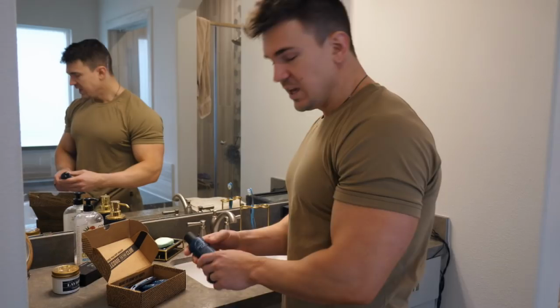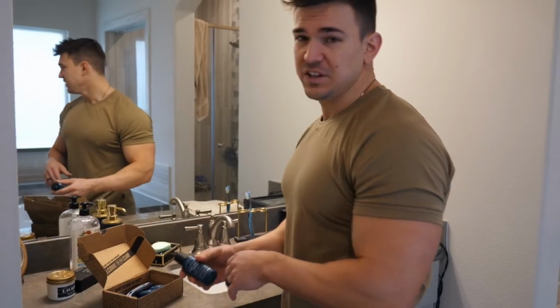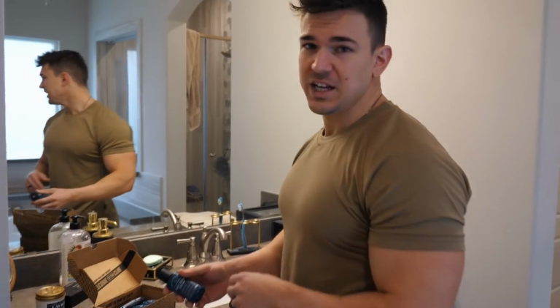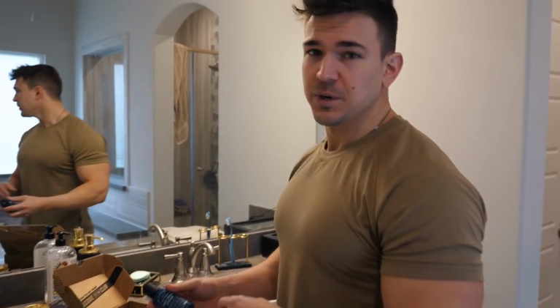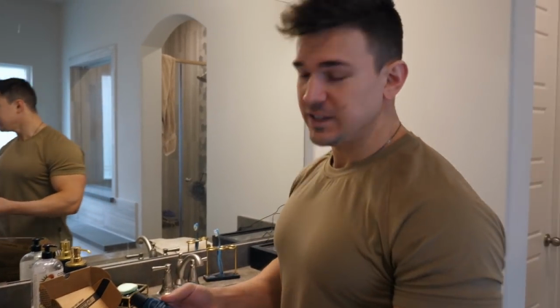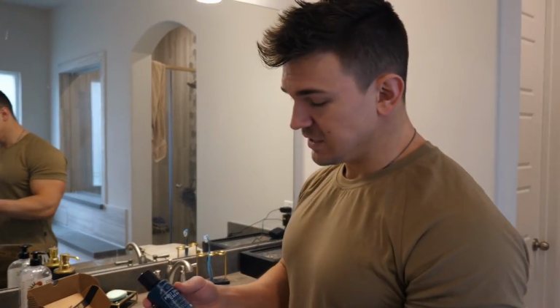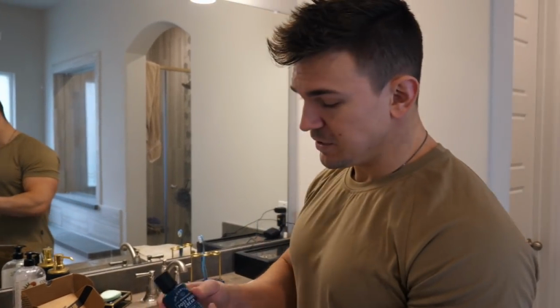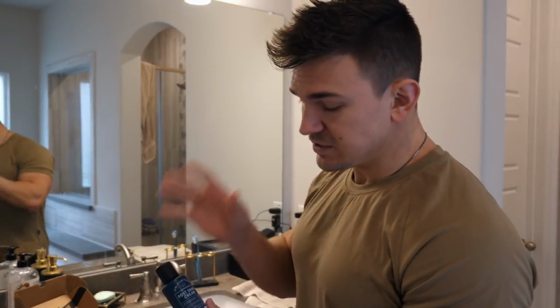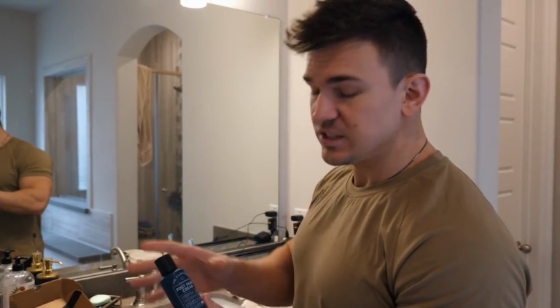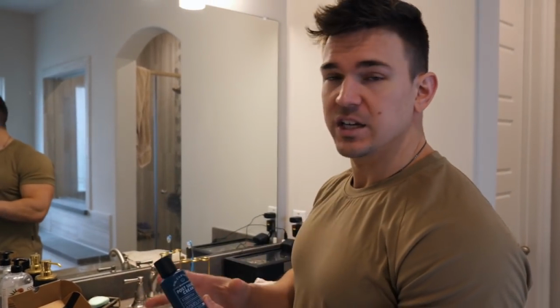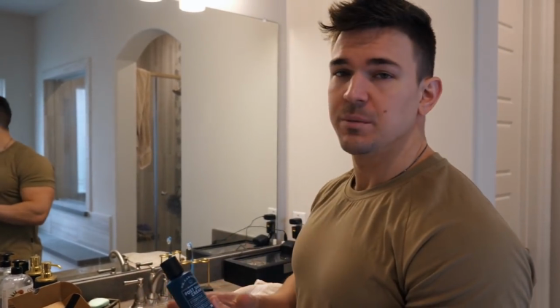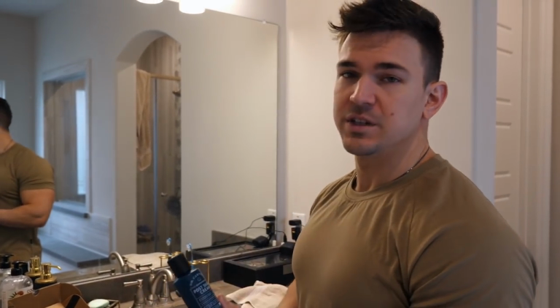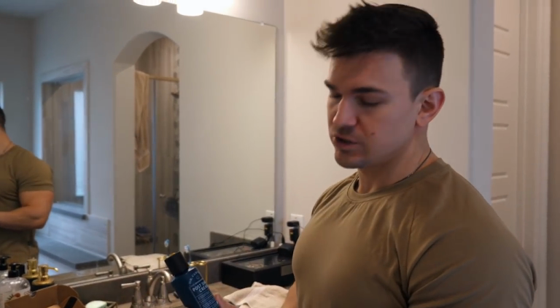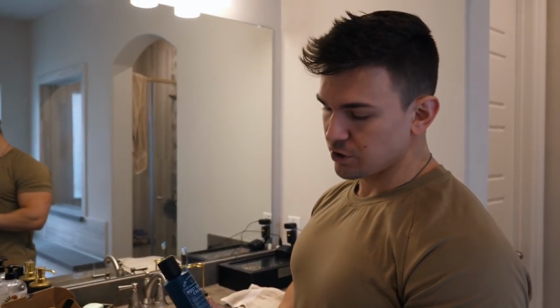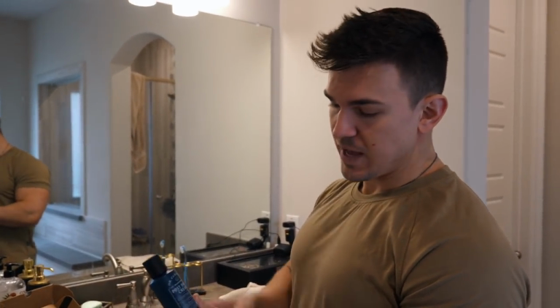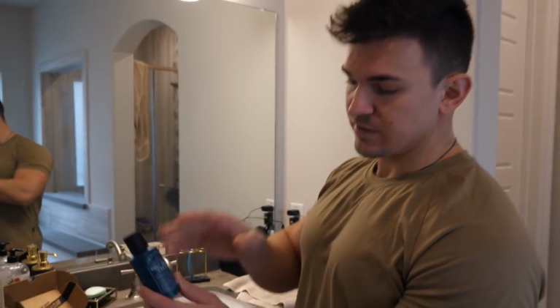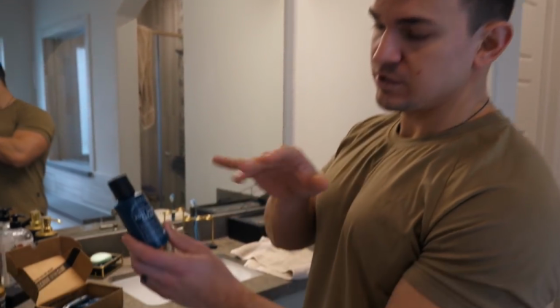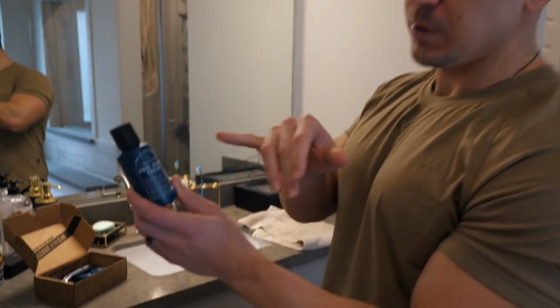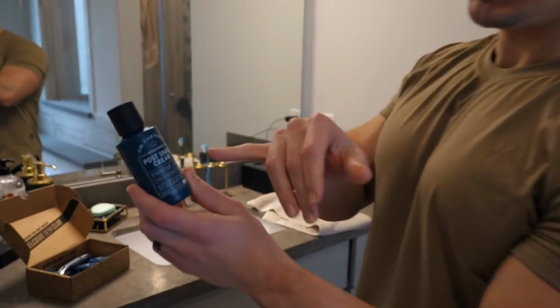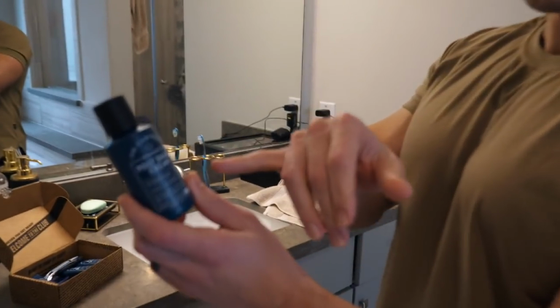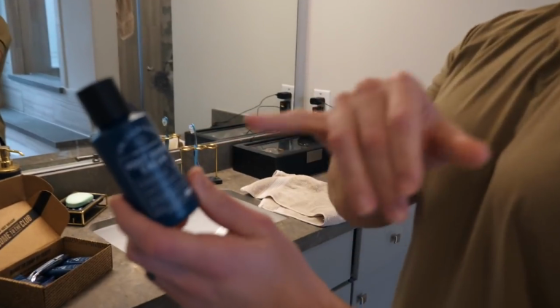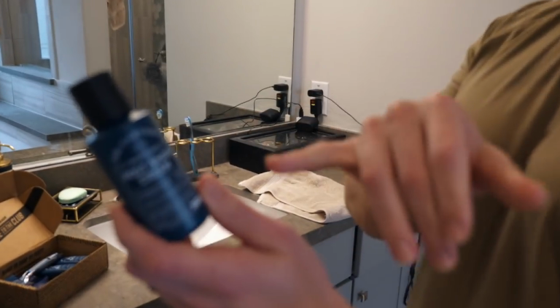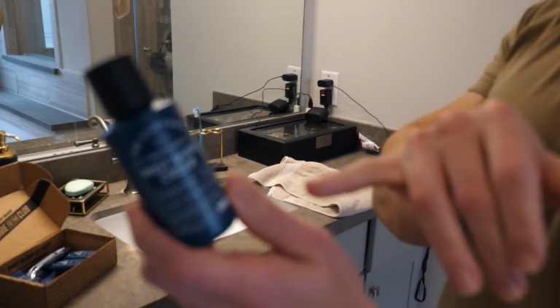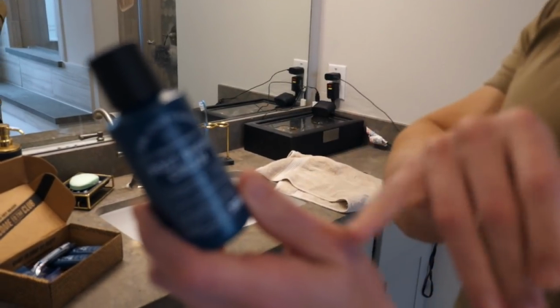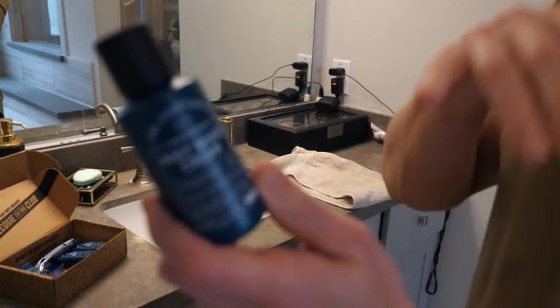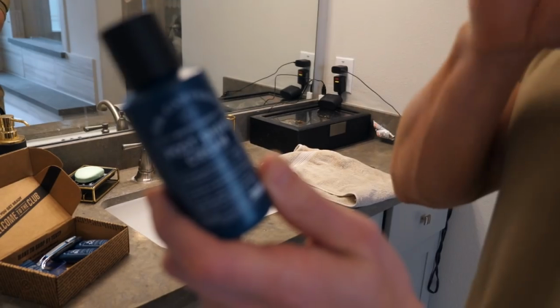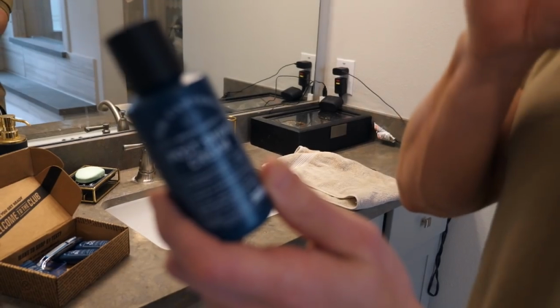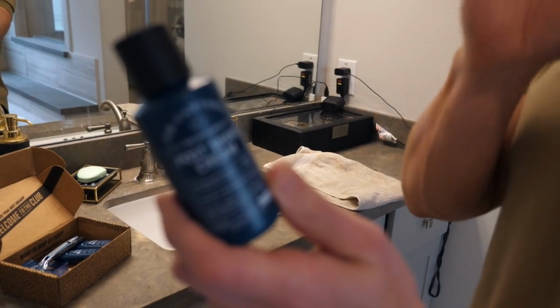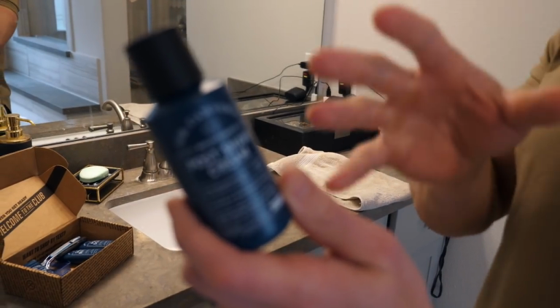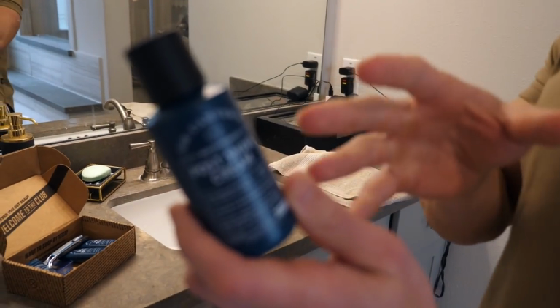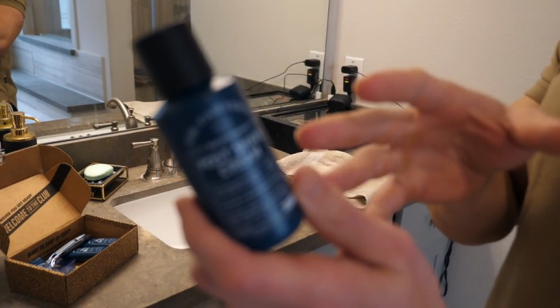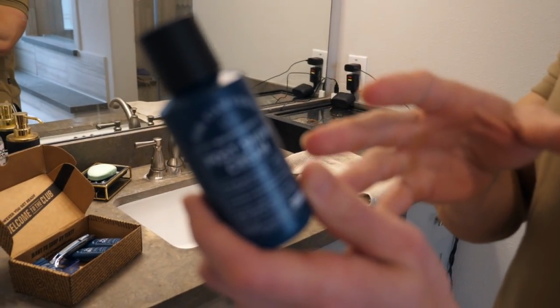The last product they sent me does not come in the starter pack. This is a post shave cream, and it's going to help hydrate your skin.